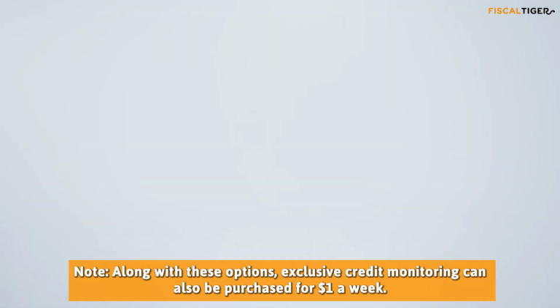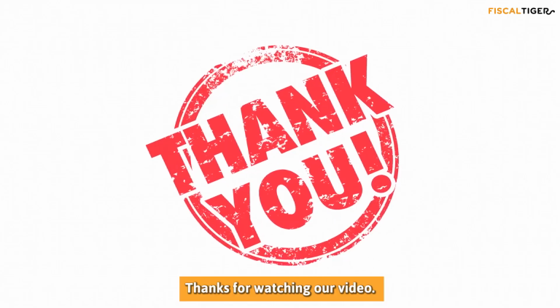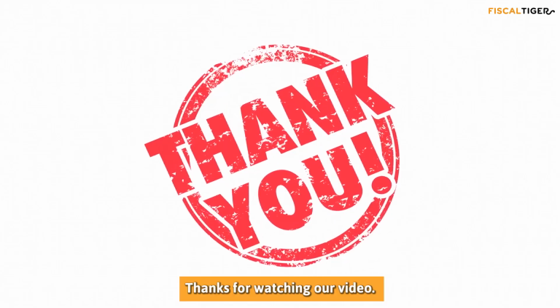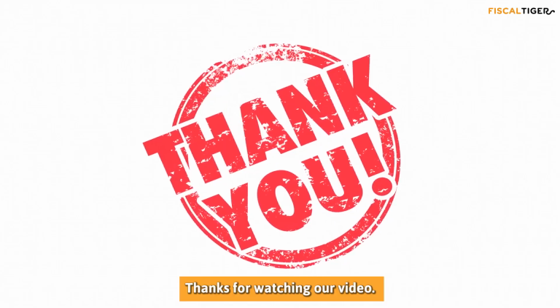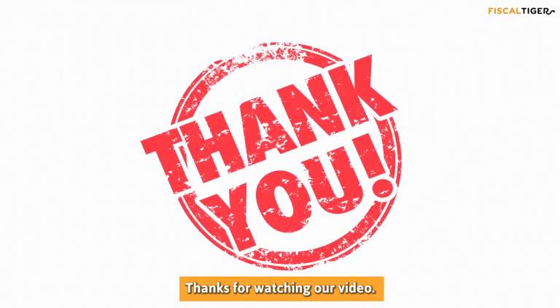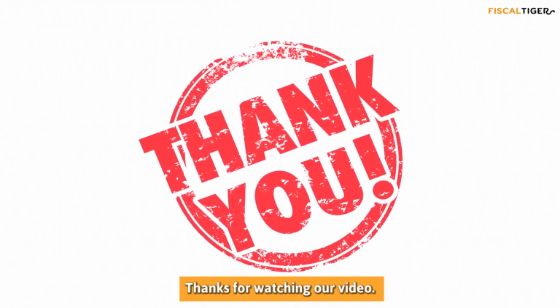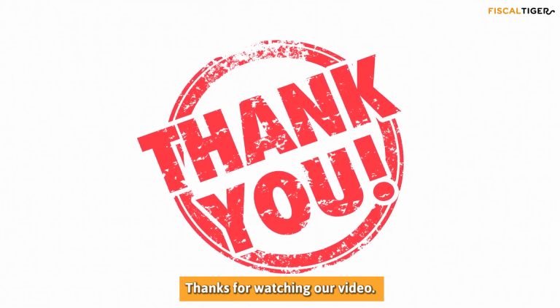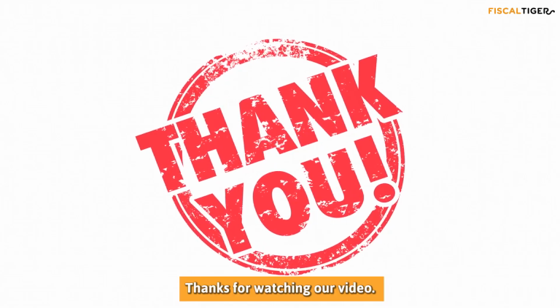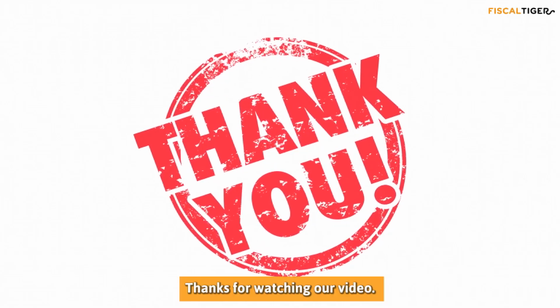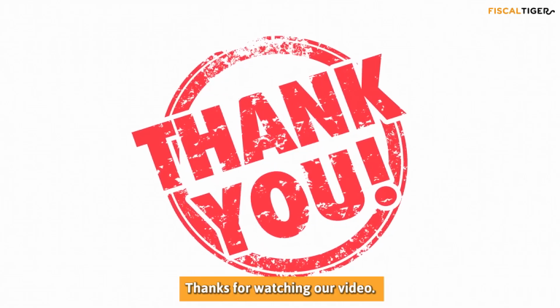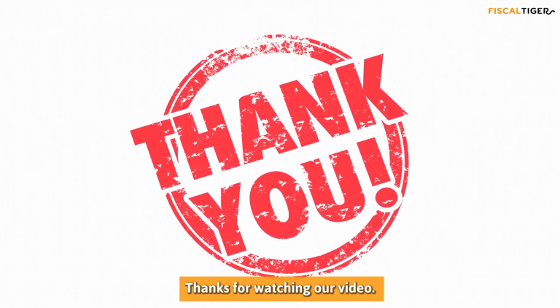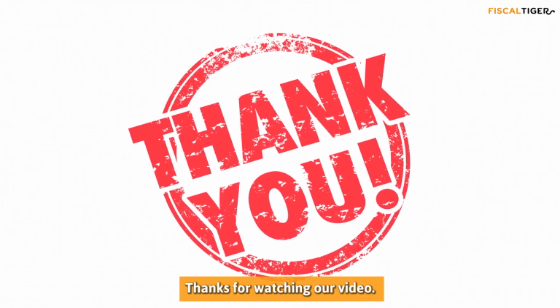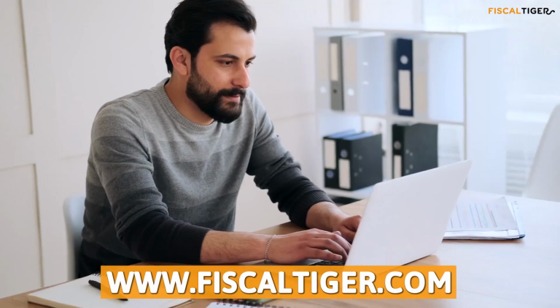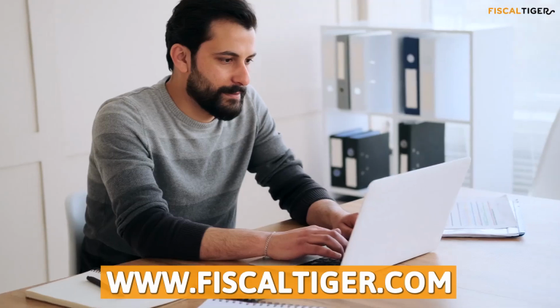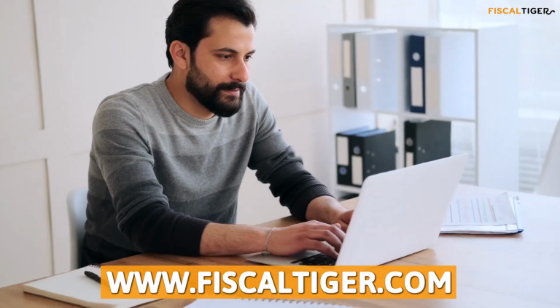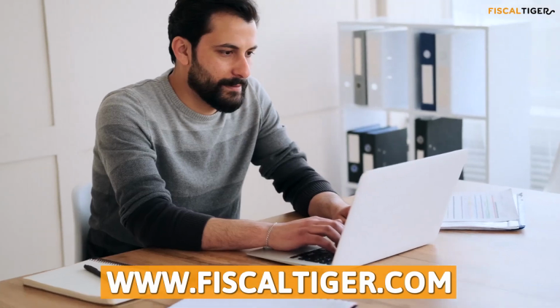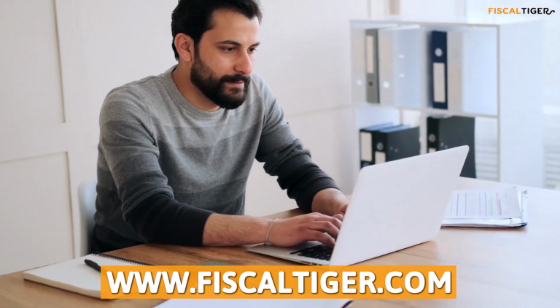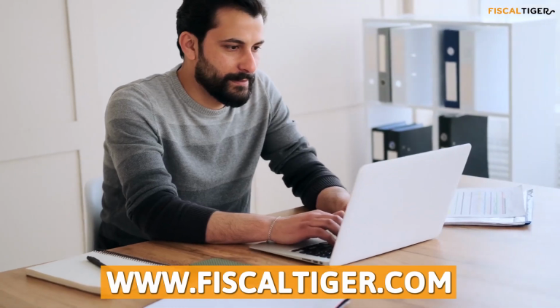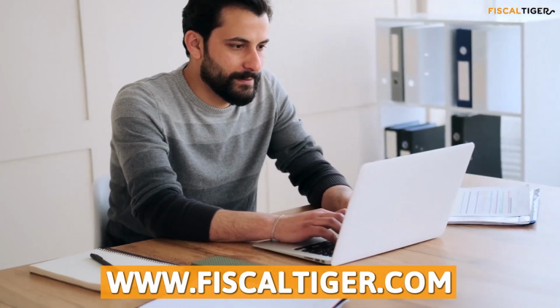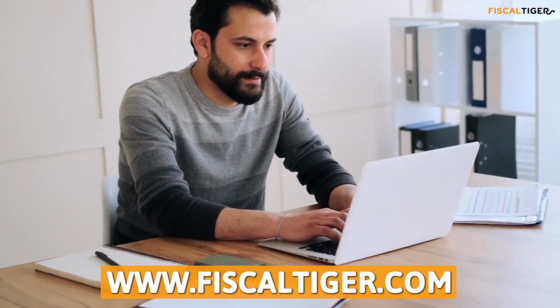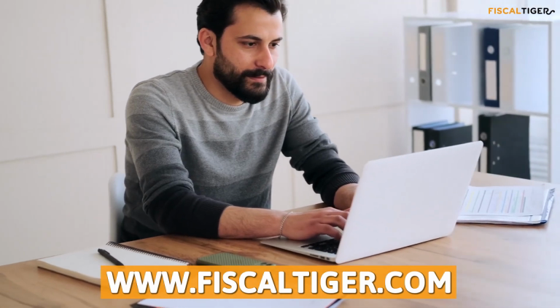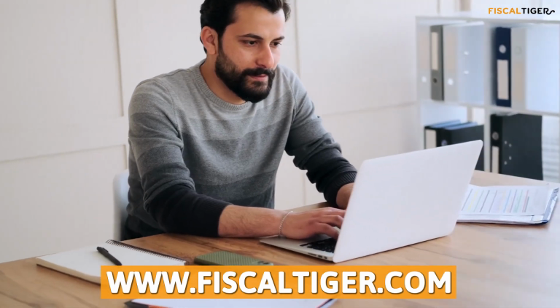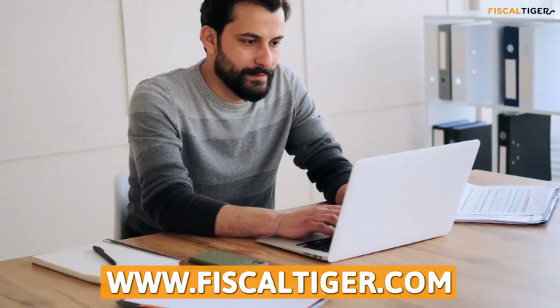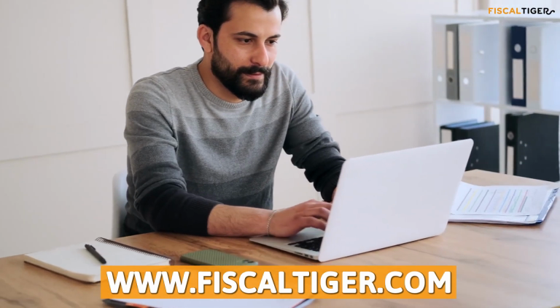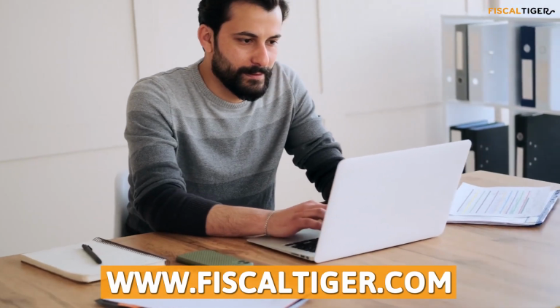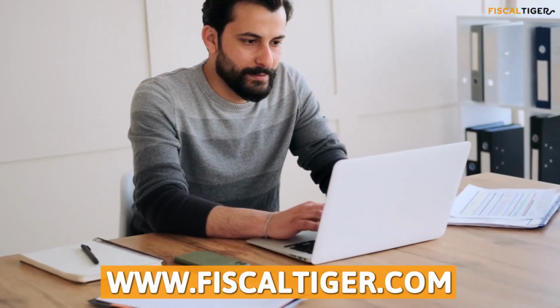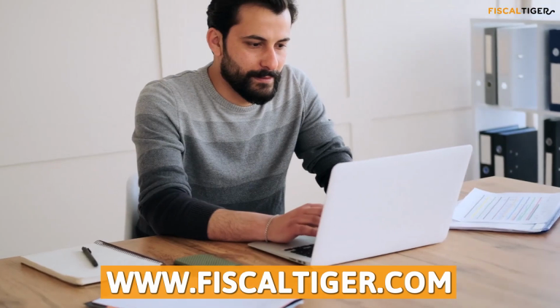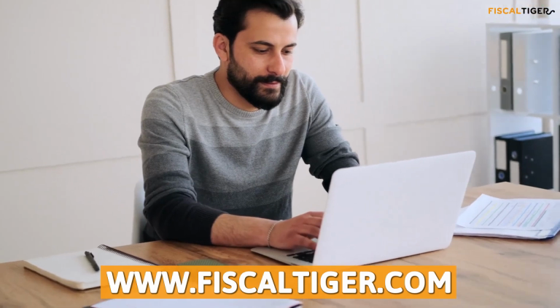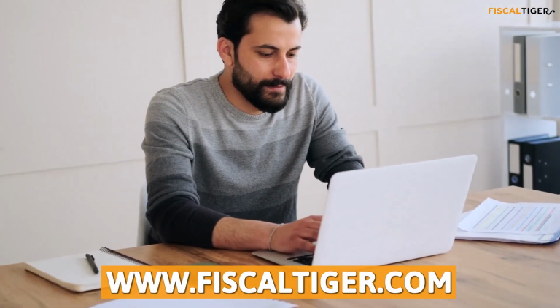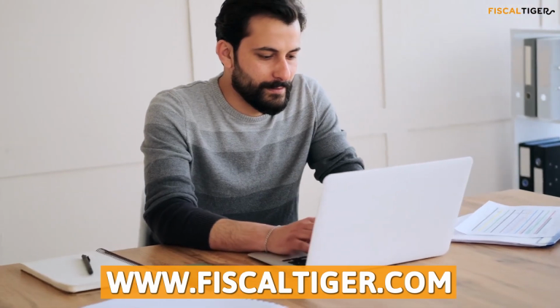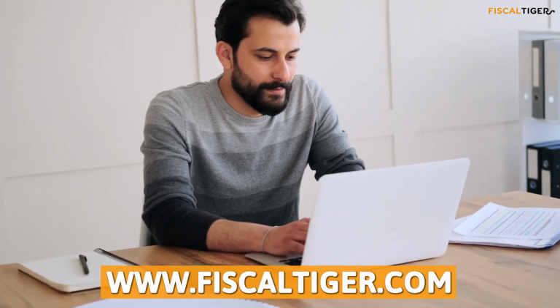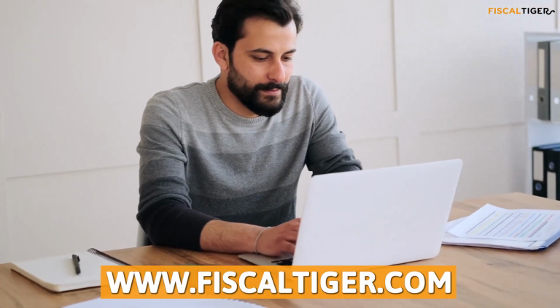Thanks for watching our video. Learn more about this topic at FiscalTiger.com.